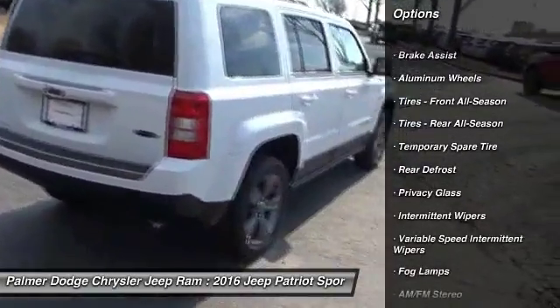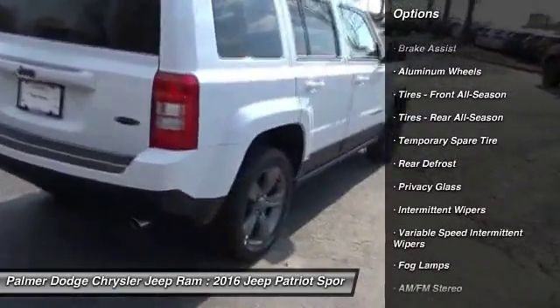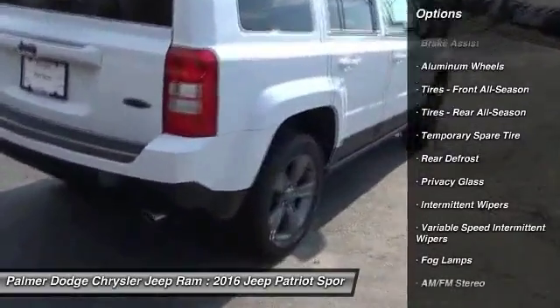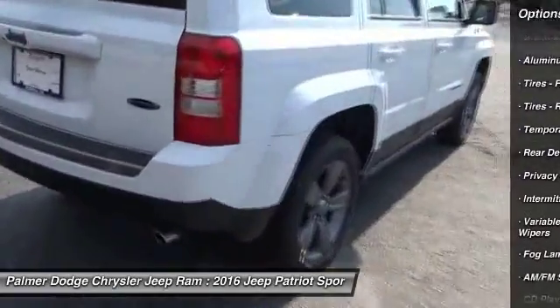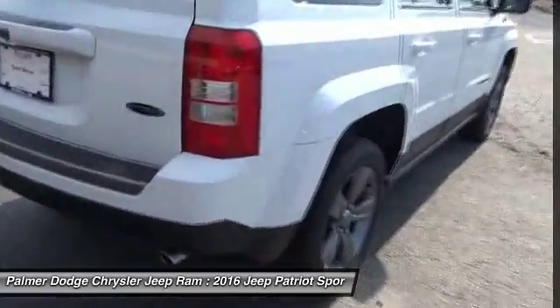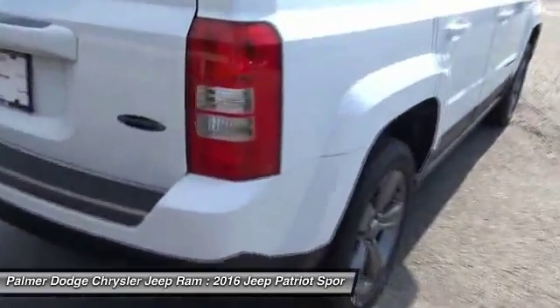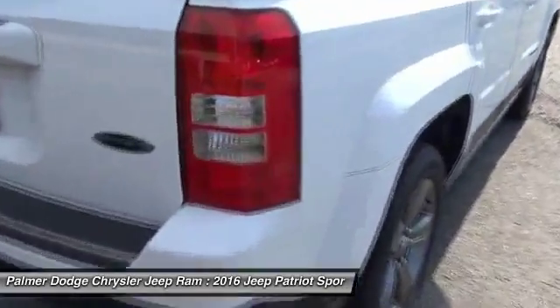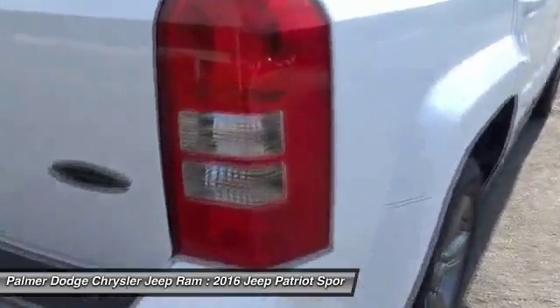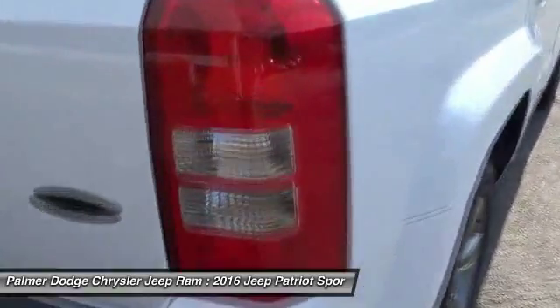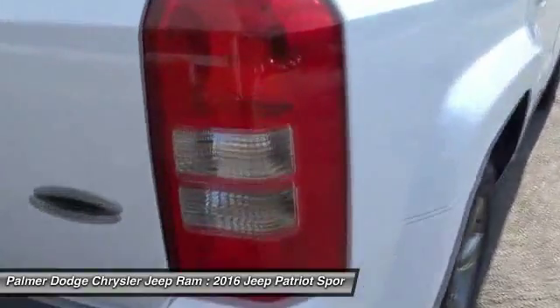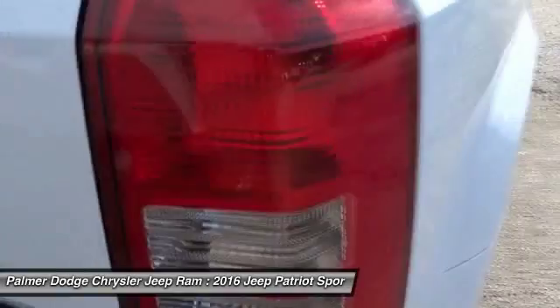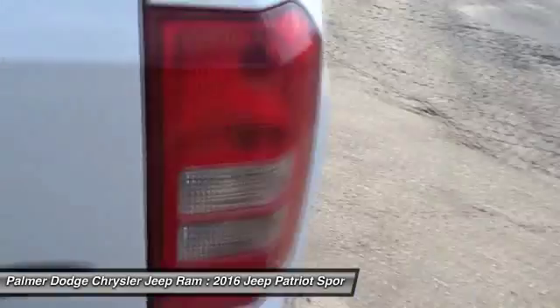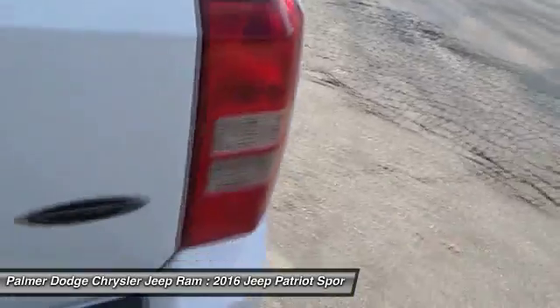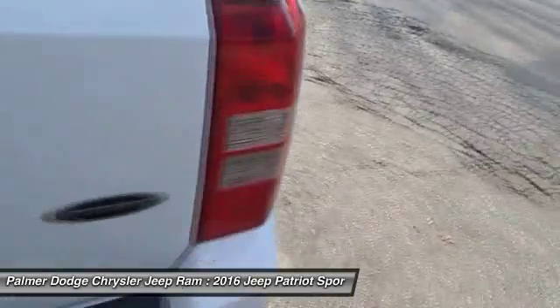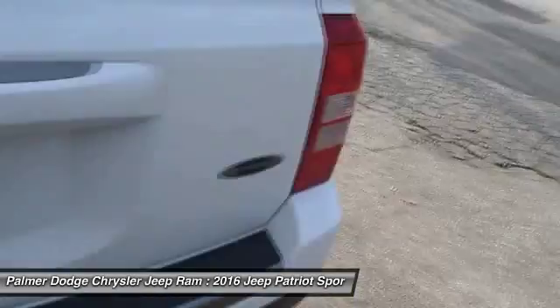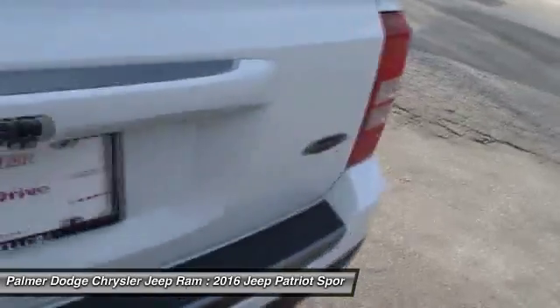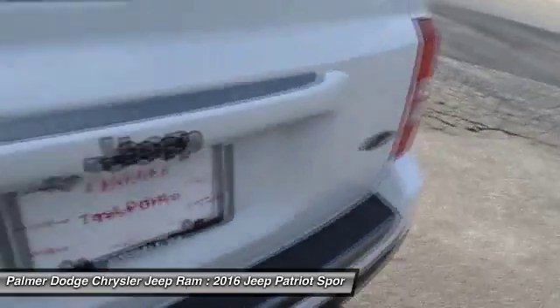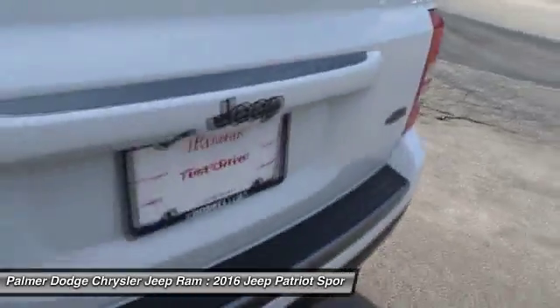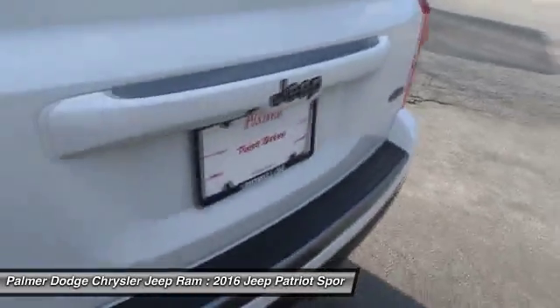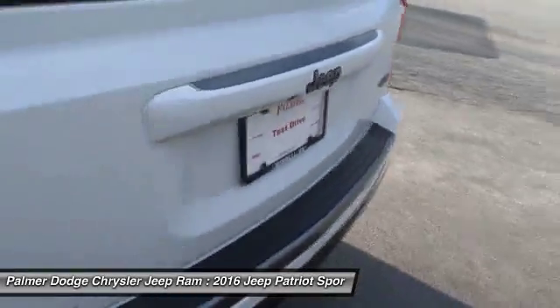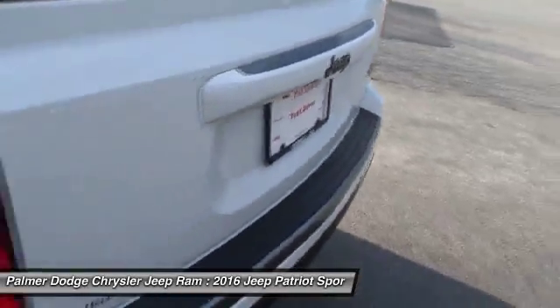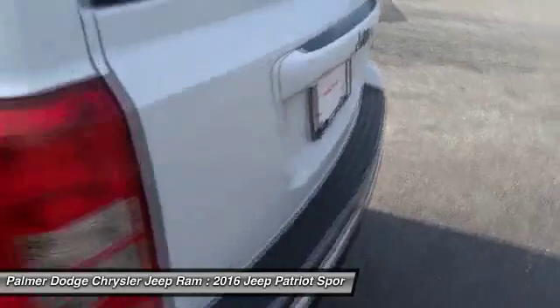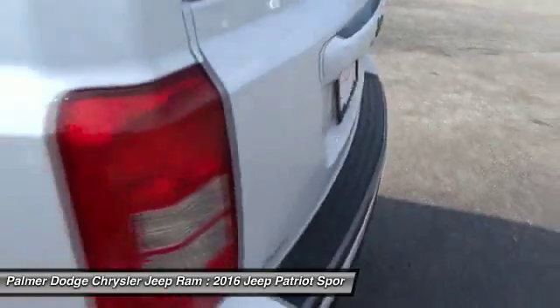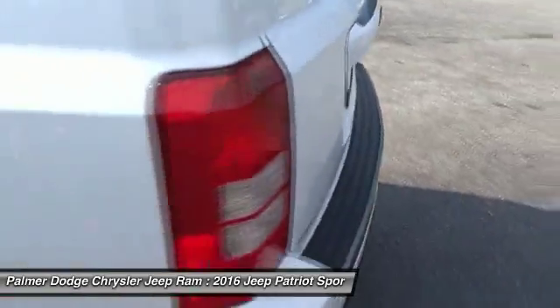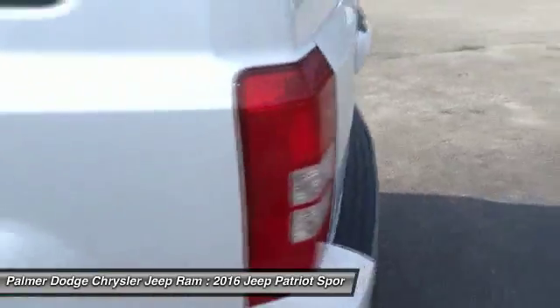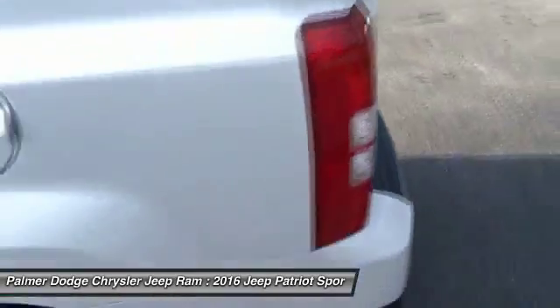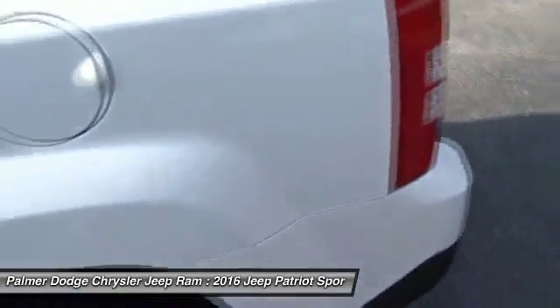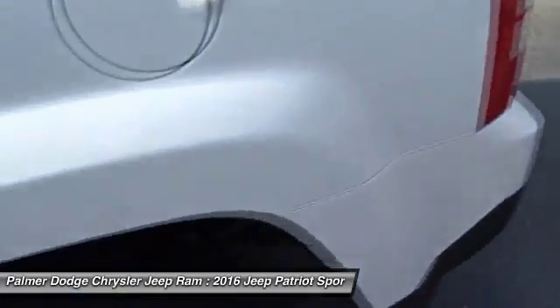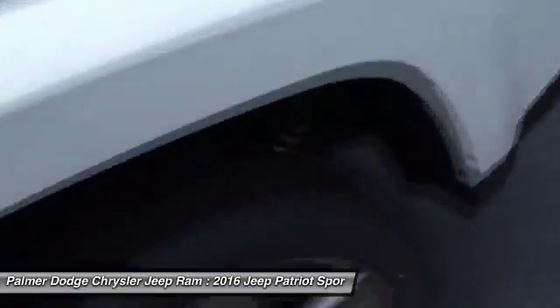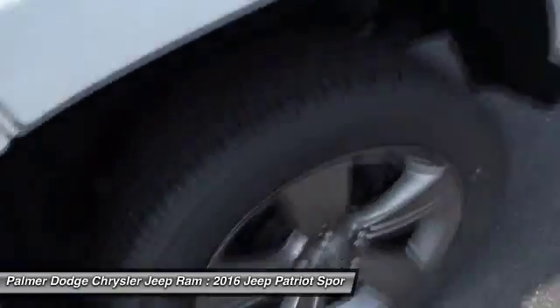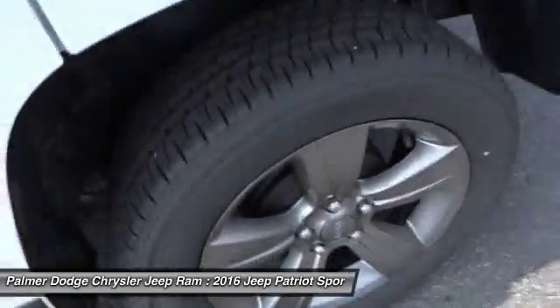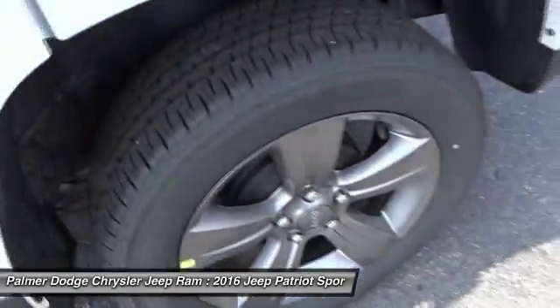Adjustable steering wheel, cruise control, auto-dimming rearview mirror, PPO, and floor mats.